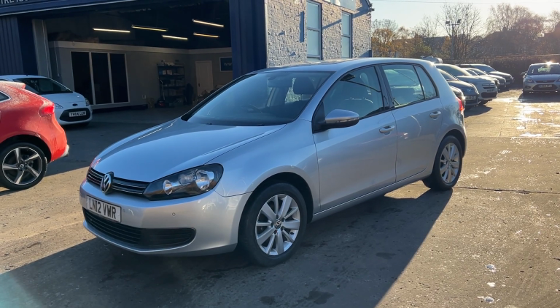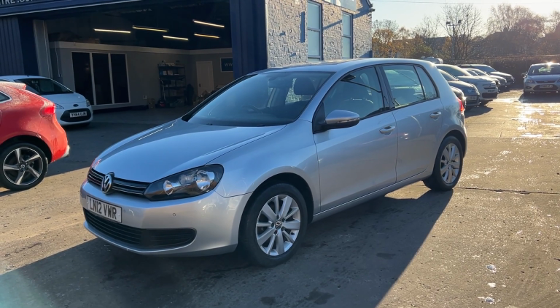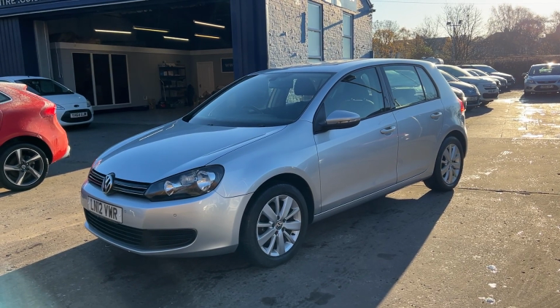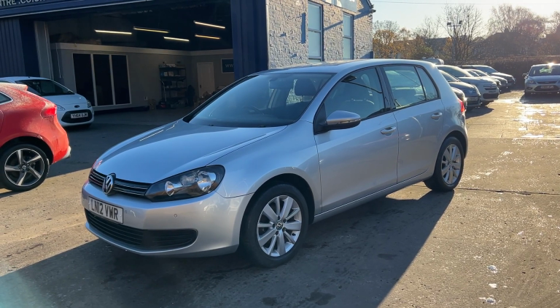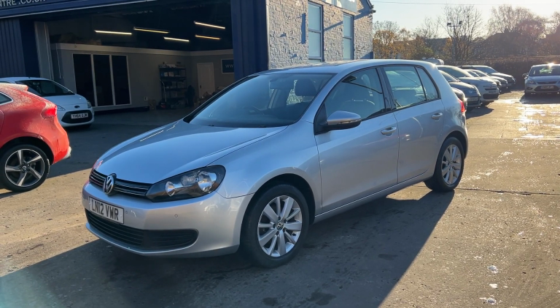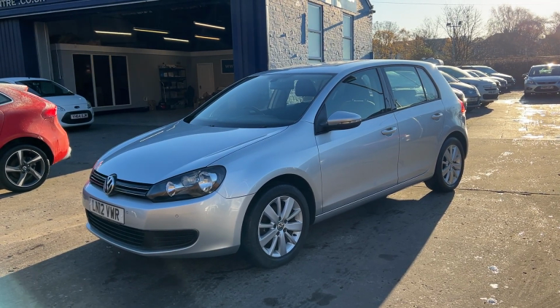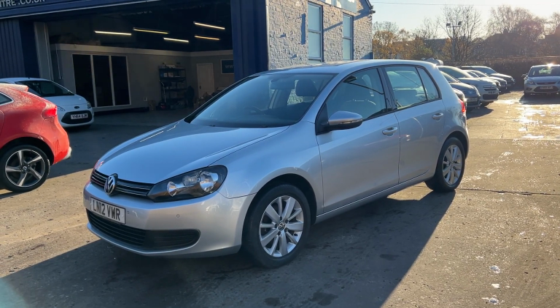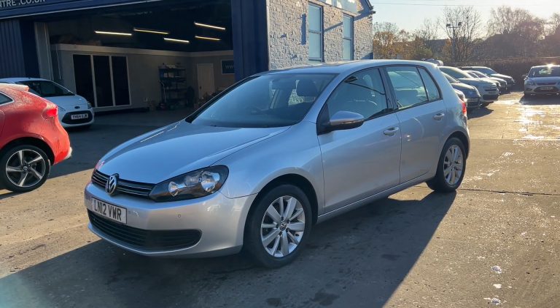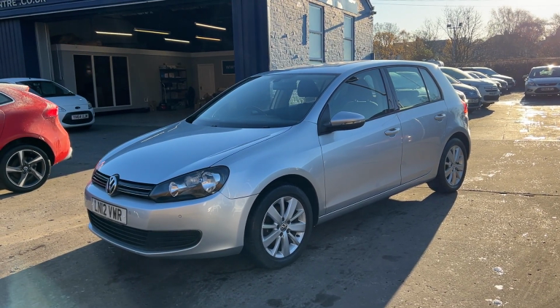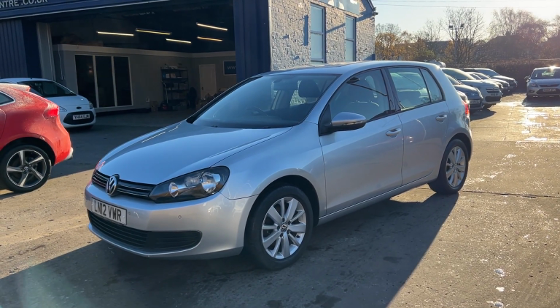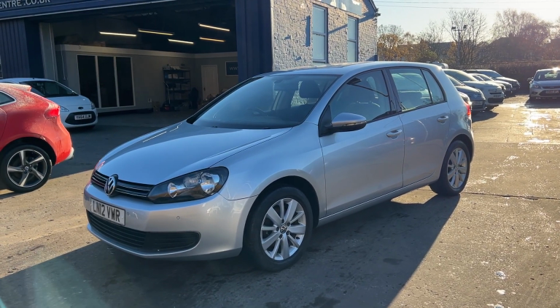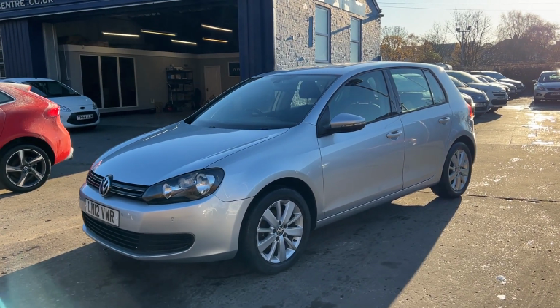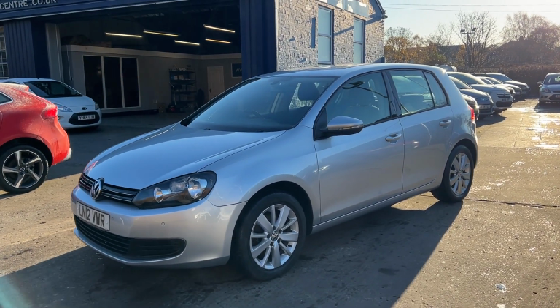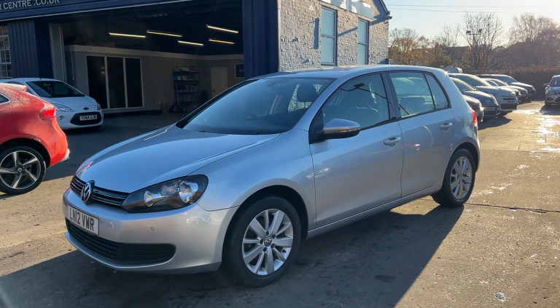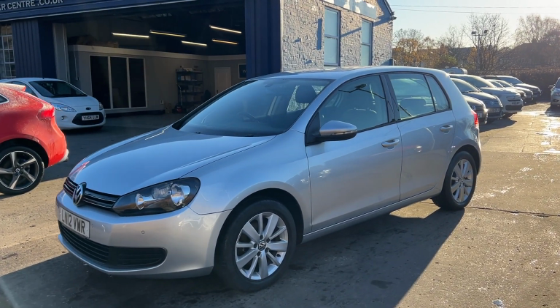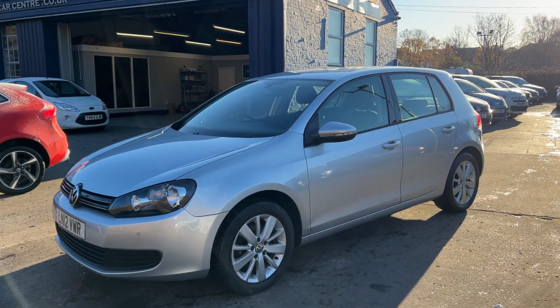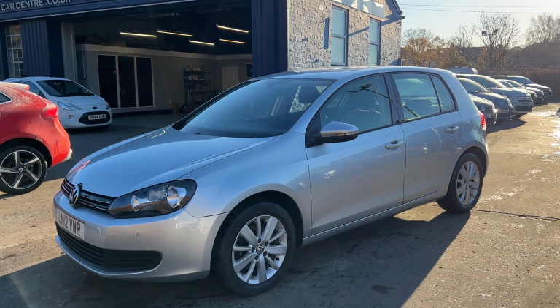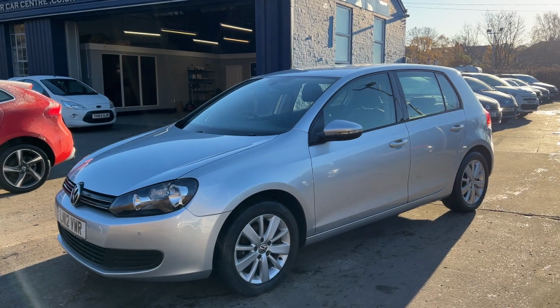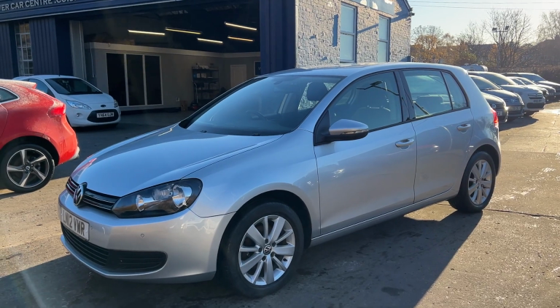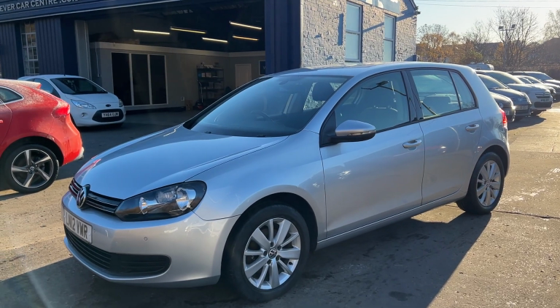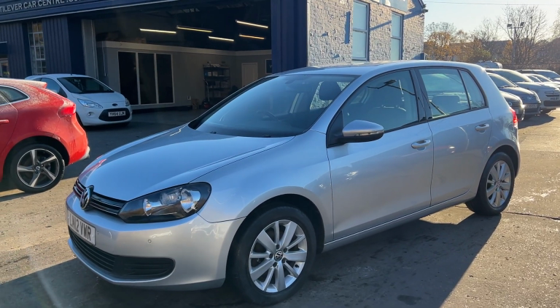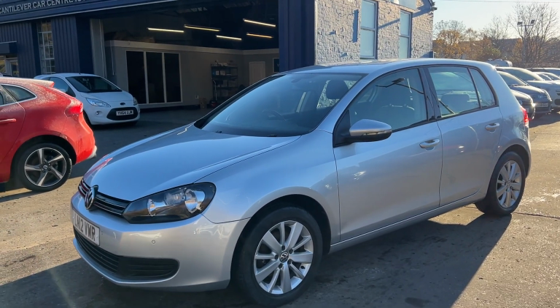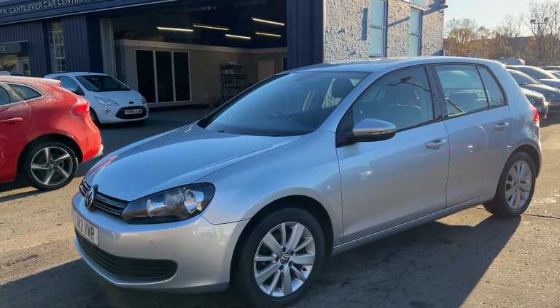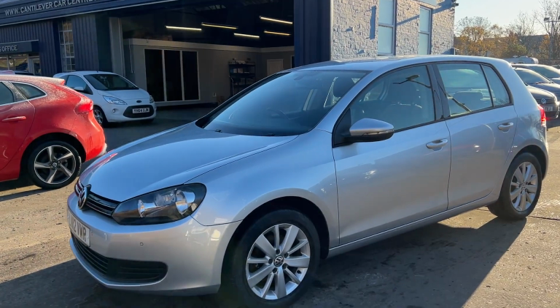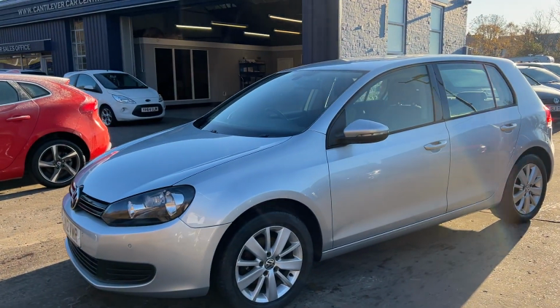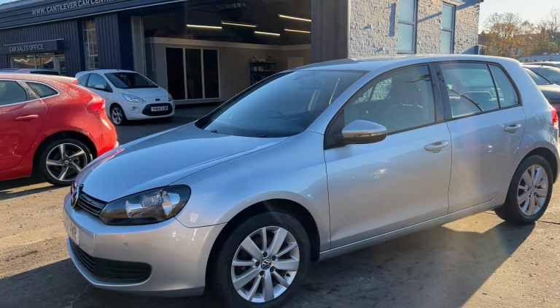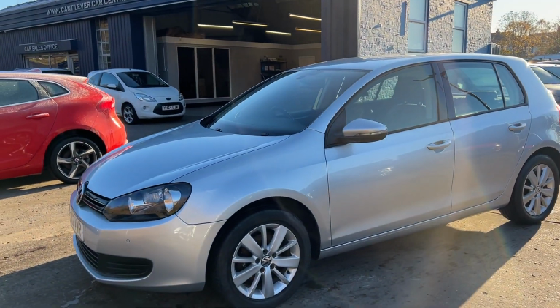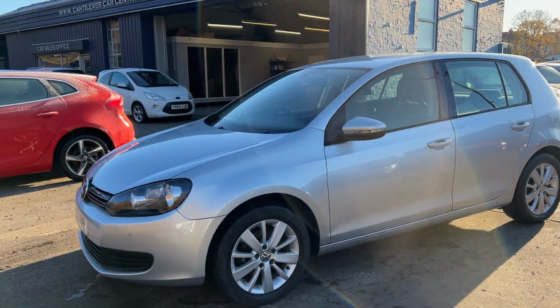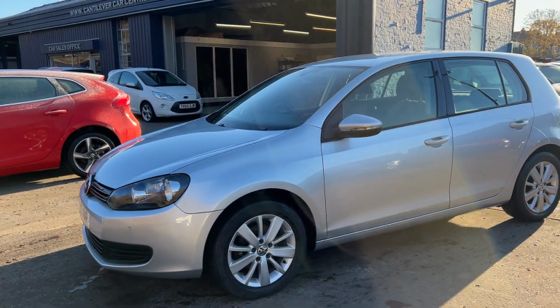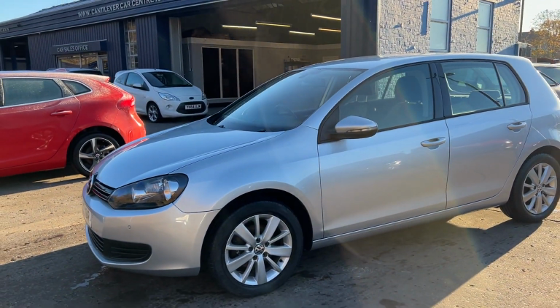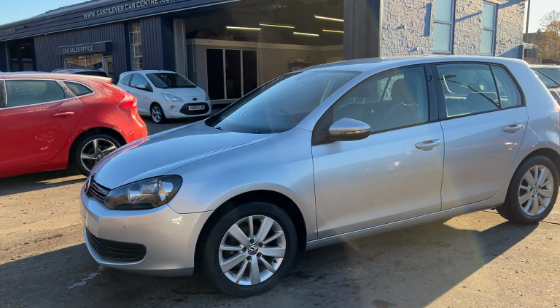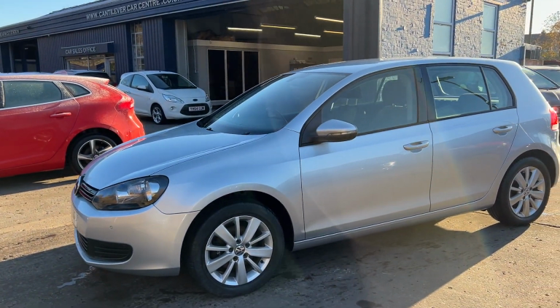Welcome to Cantilever Car Centre. I'm here today with a Volkswagen Golf Match TDI, registered 2012 on a 12 plate.